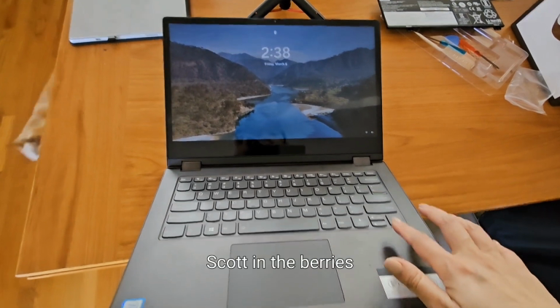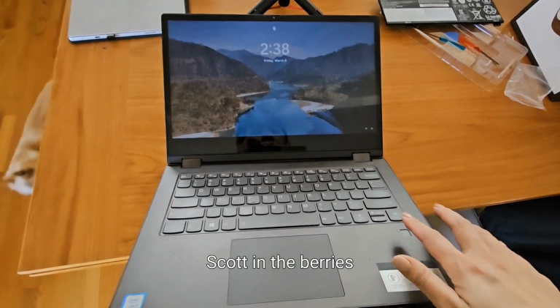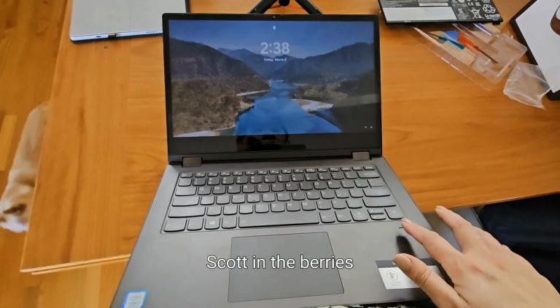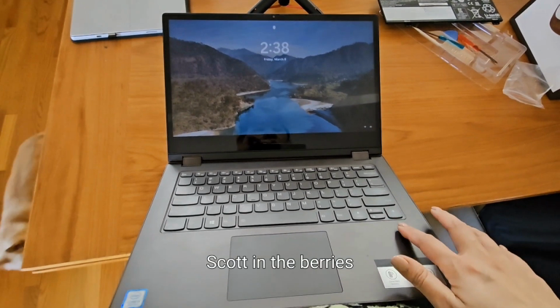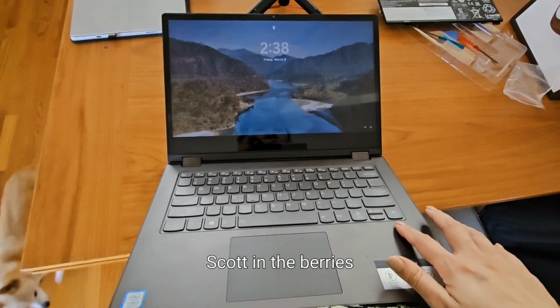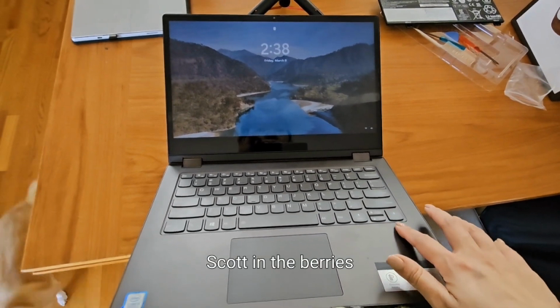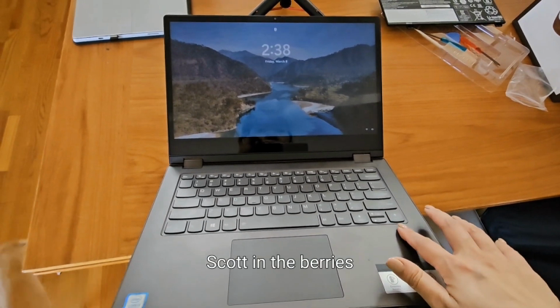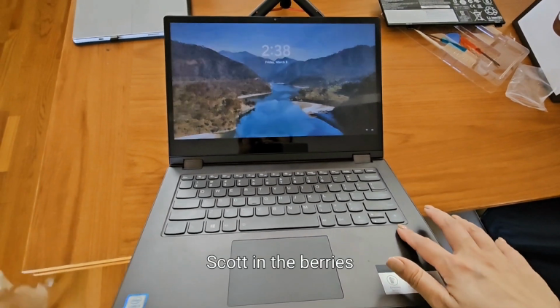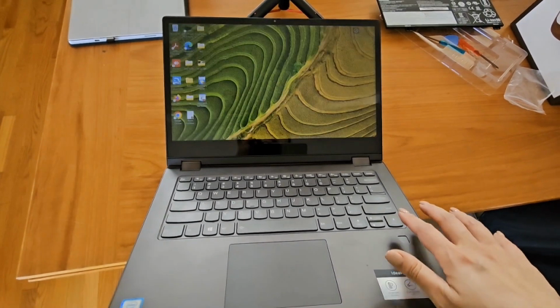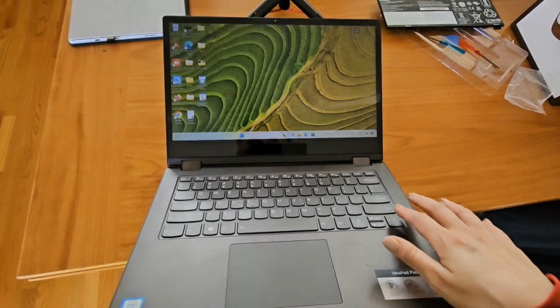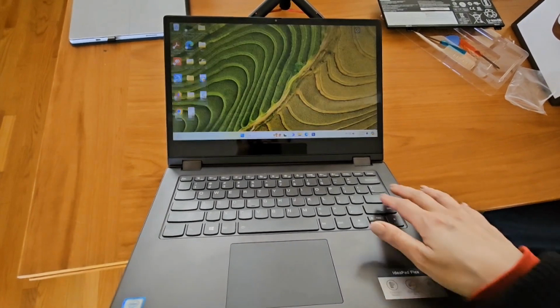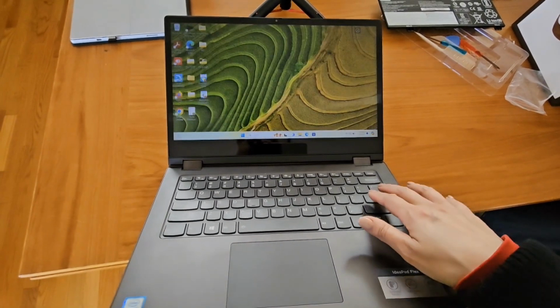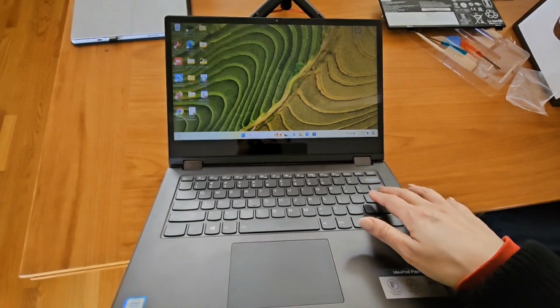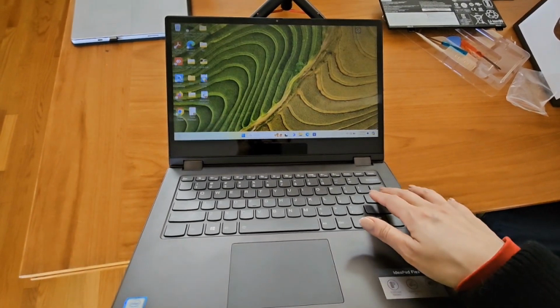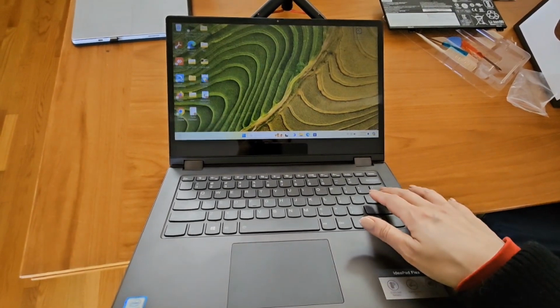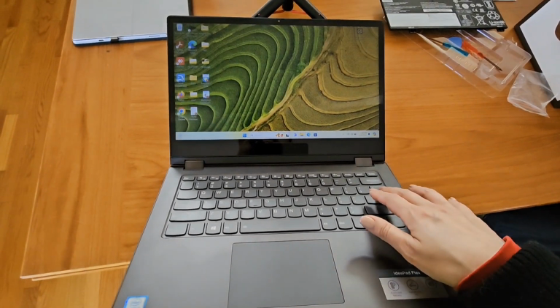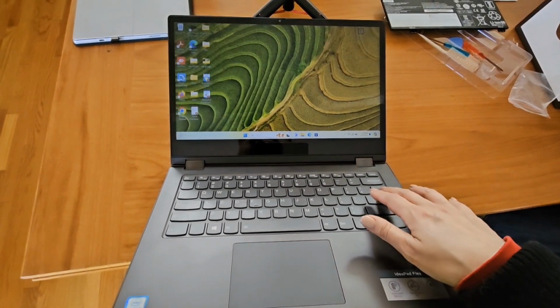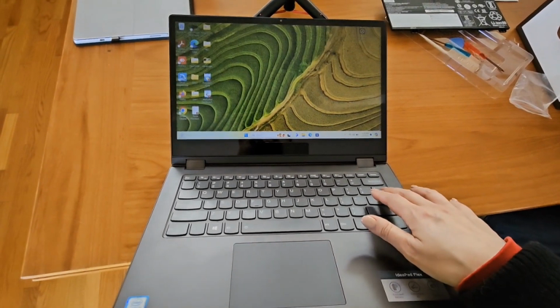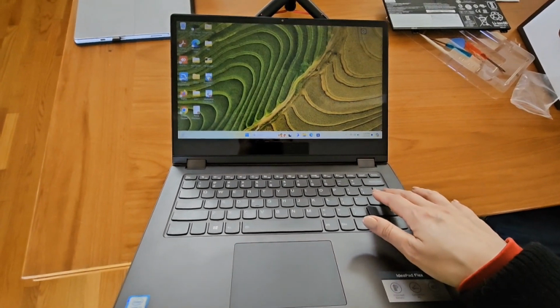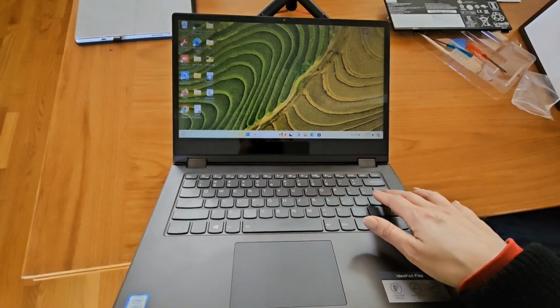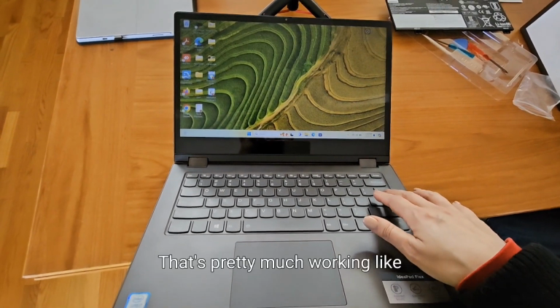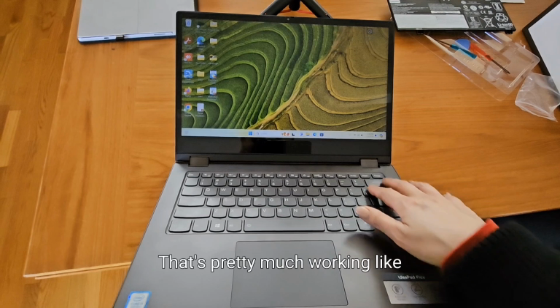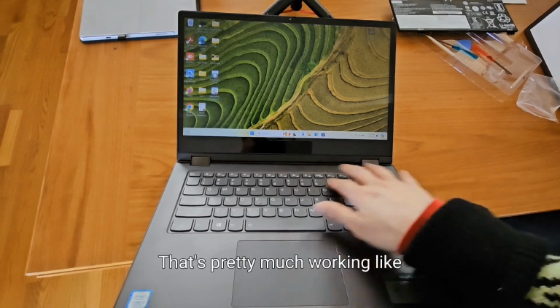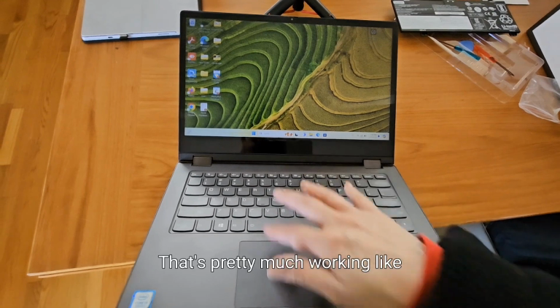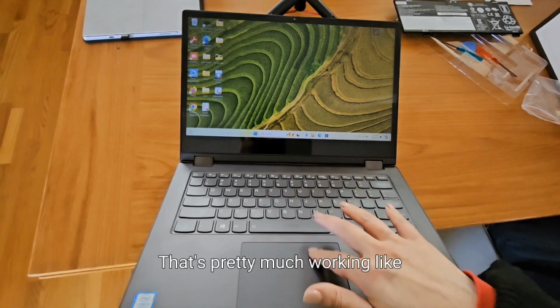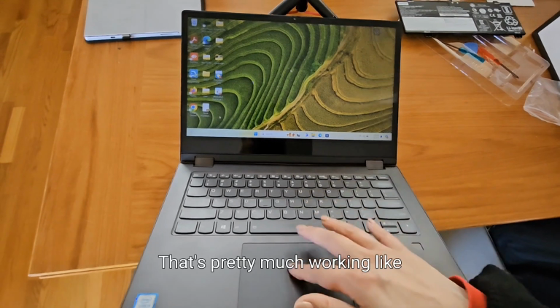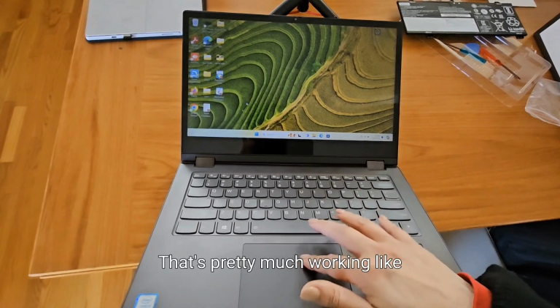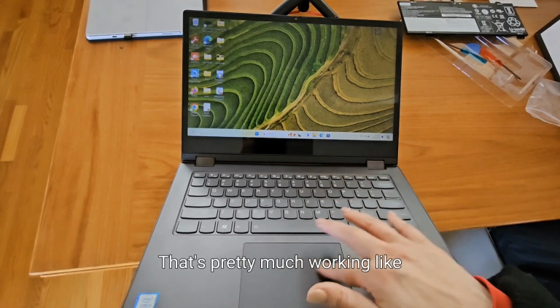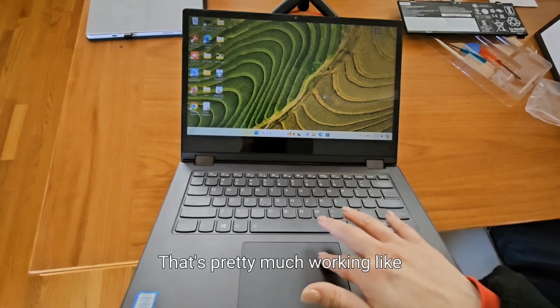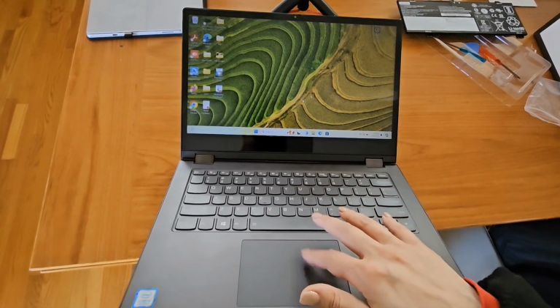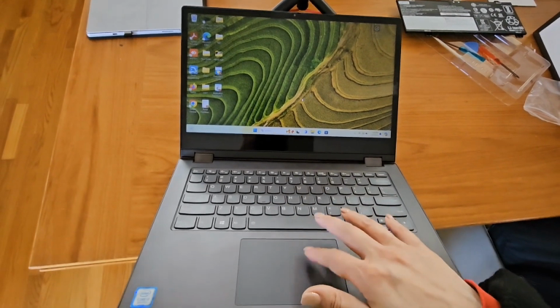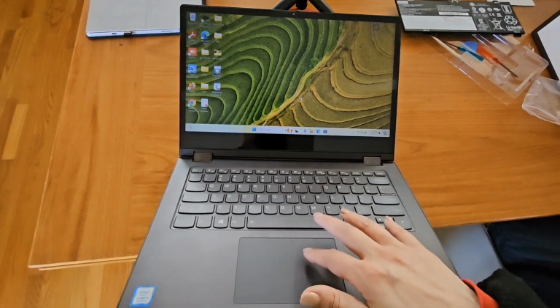The battery is in. That's pretty much it — working like normal.